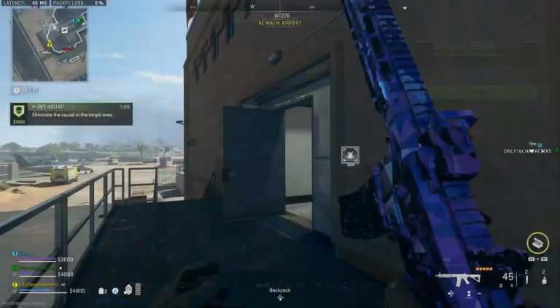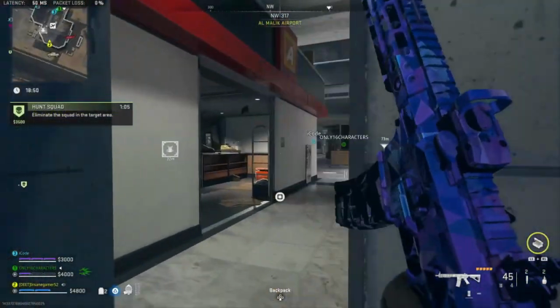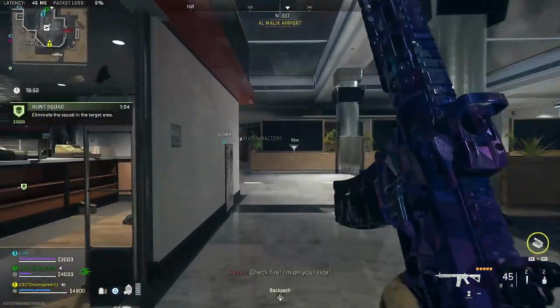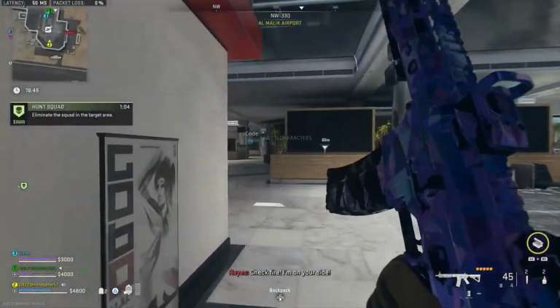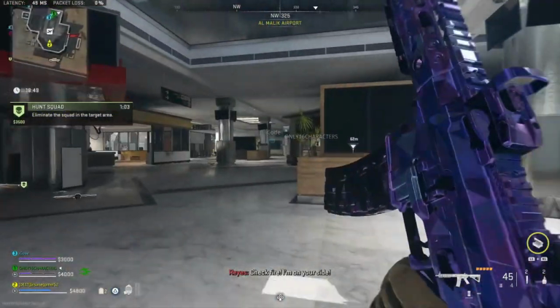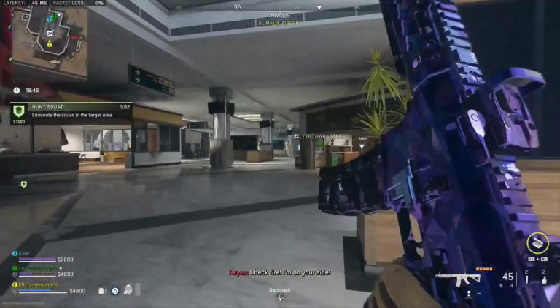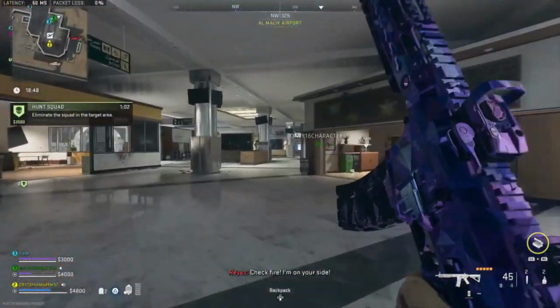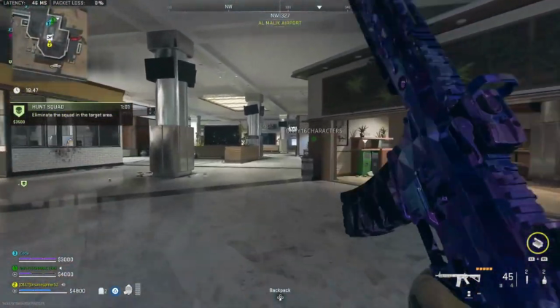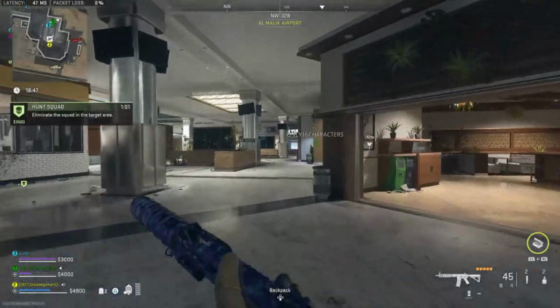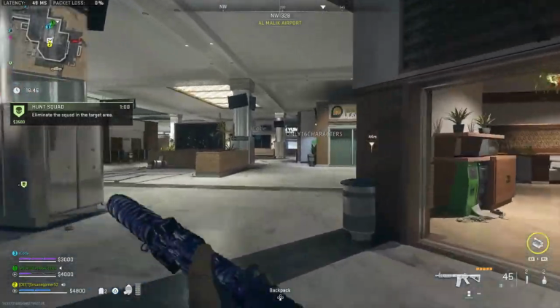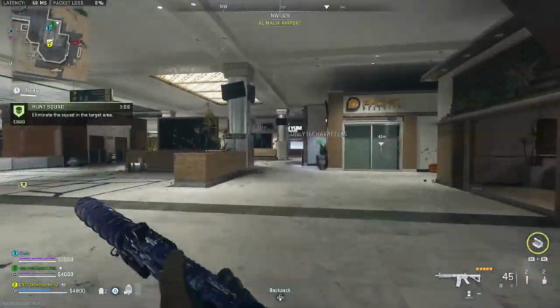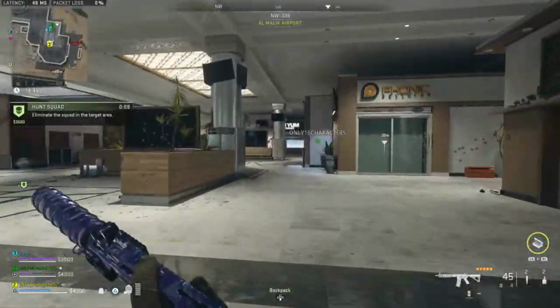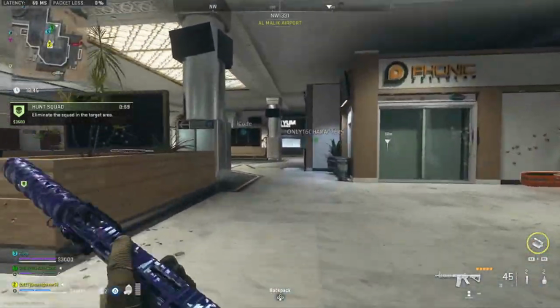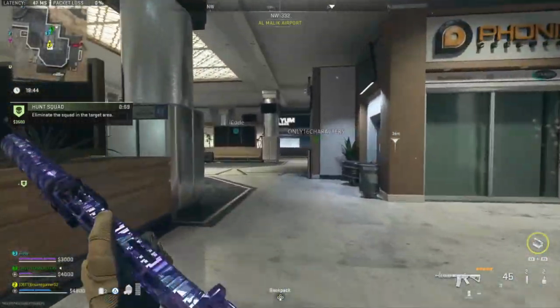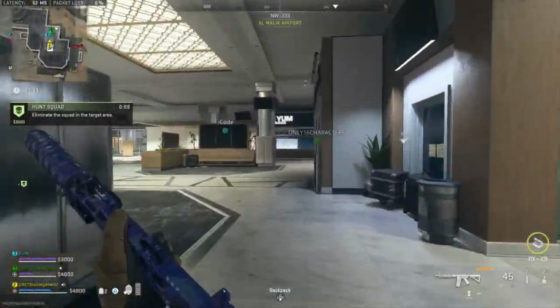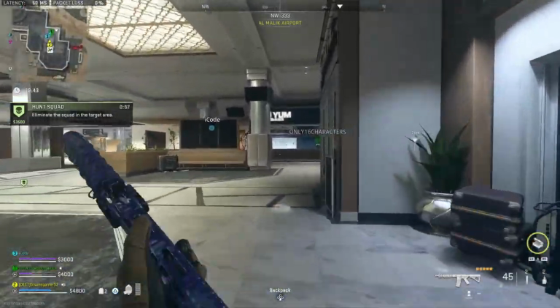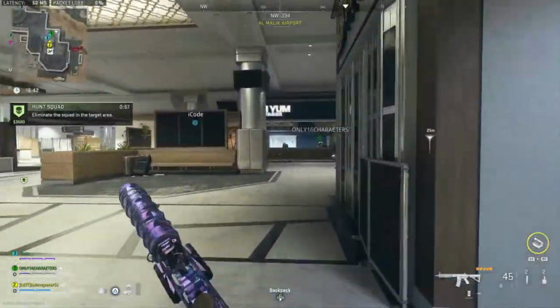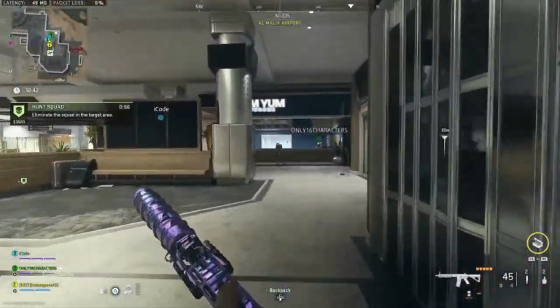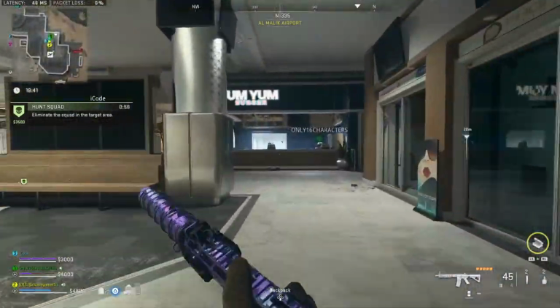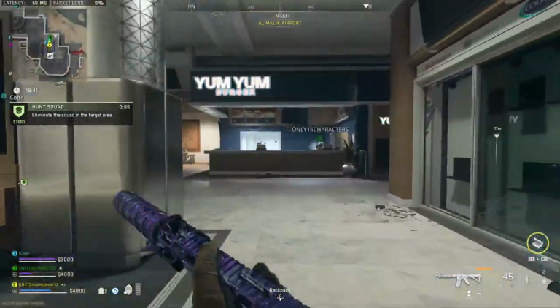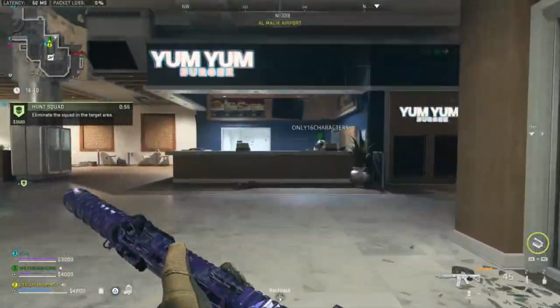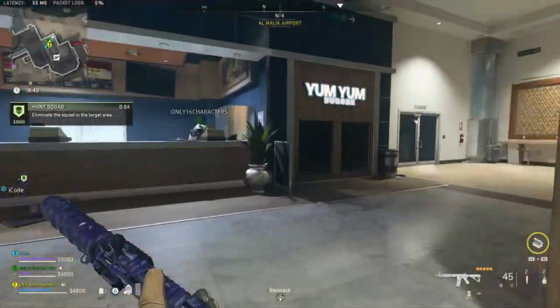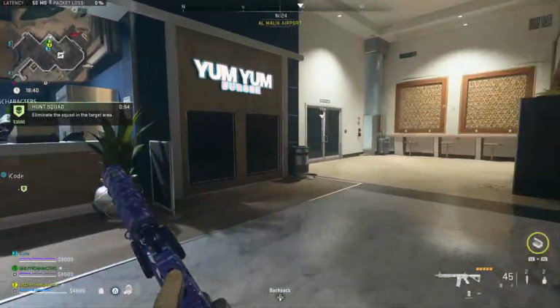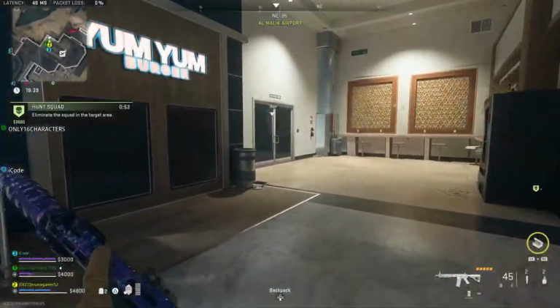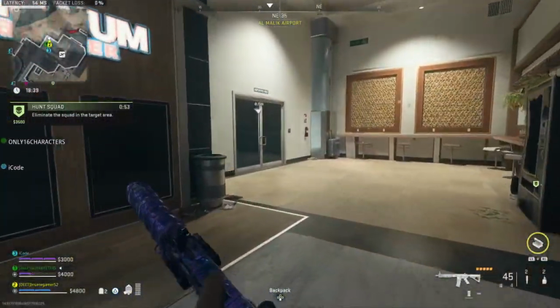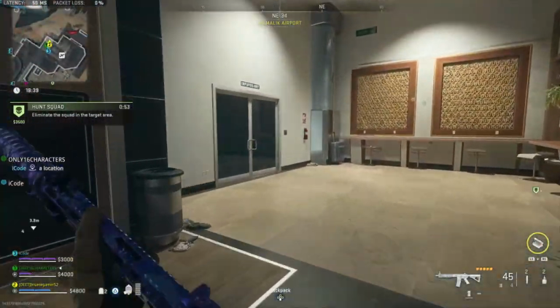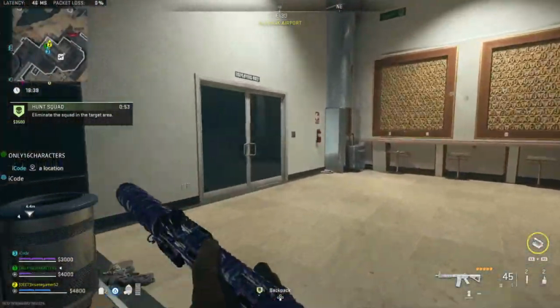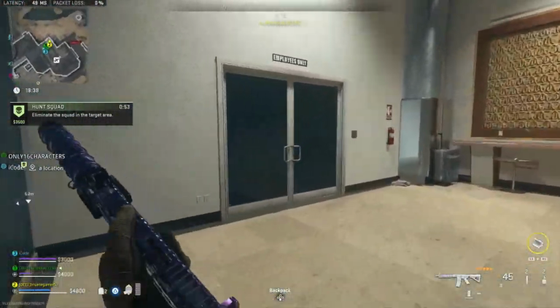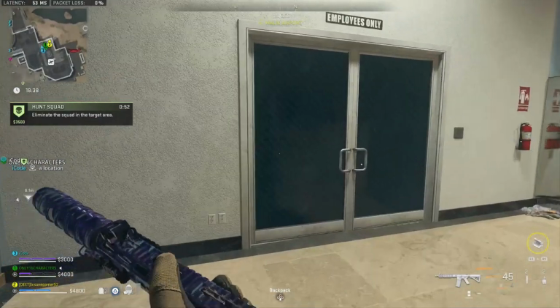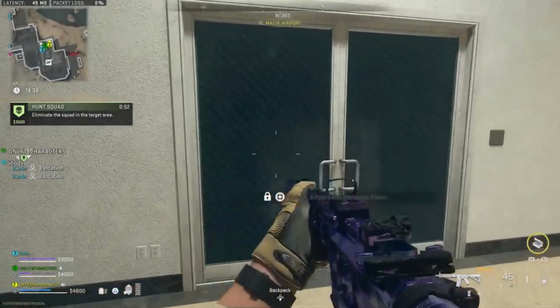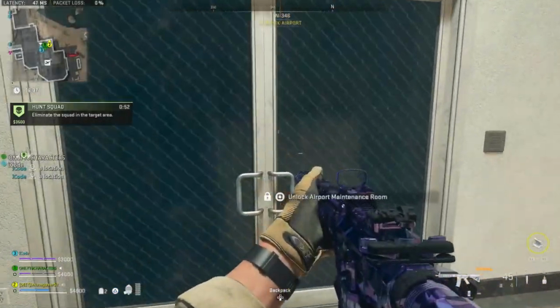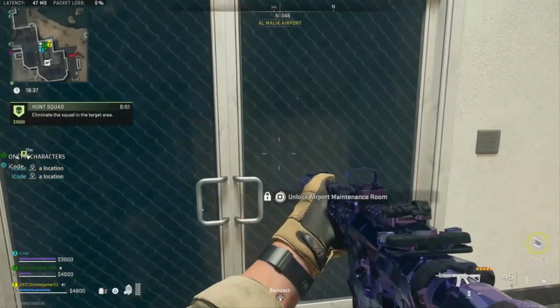Starting at the south entrance of the airport, keep running past all these shops and turn right at Yum Yum Burger. The airport maintenance room will be right here on your left.